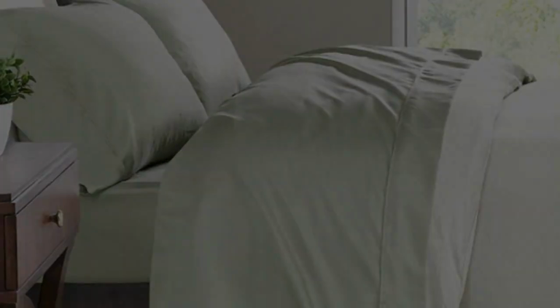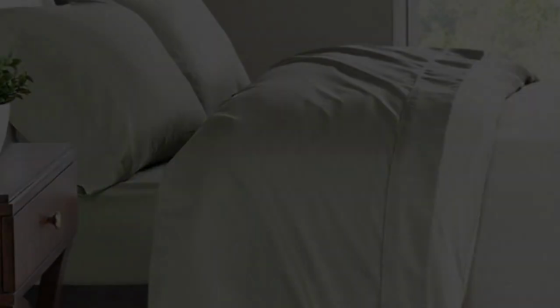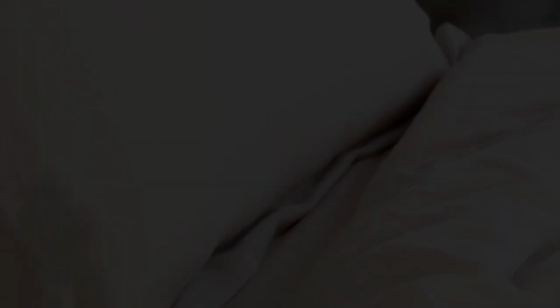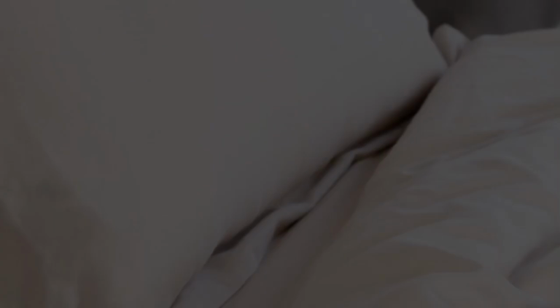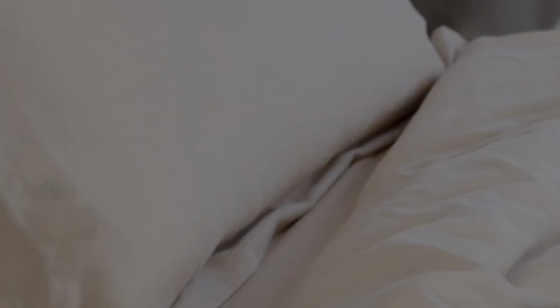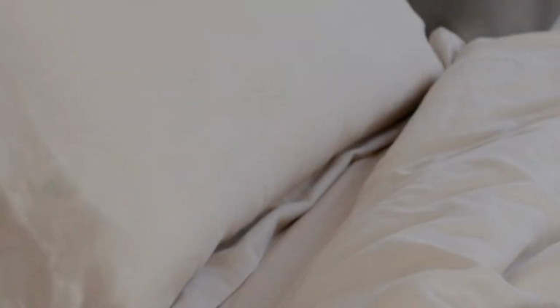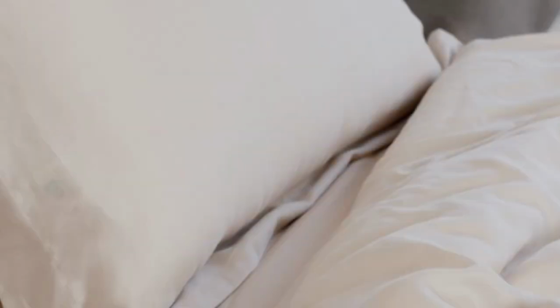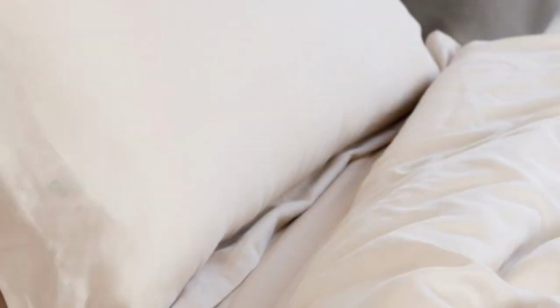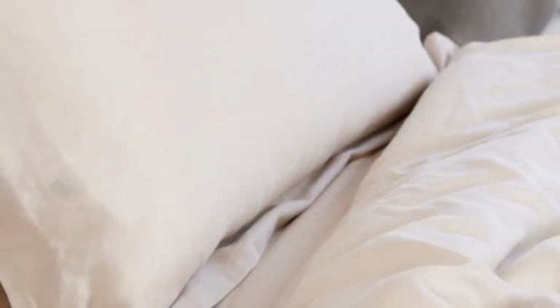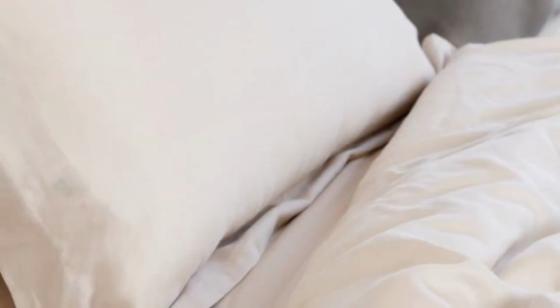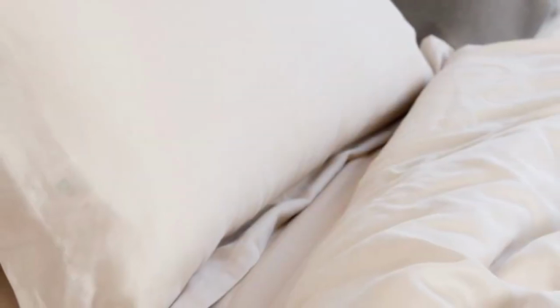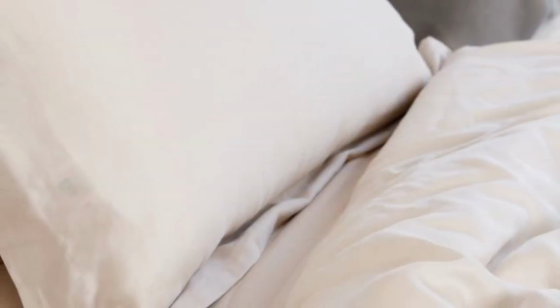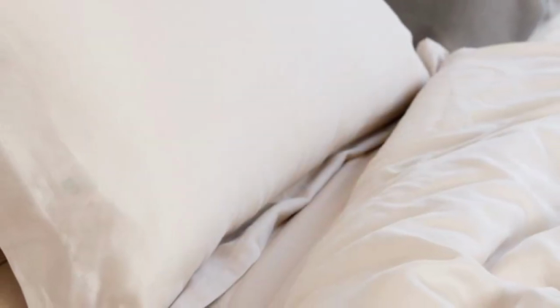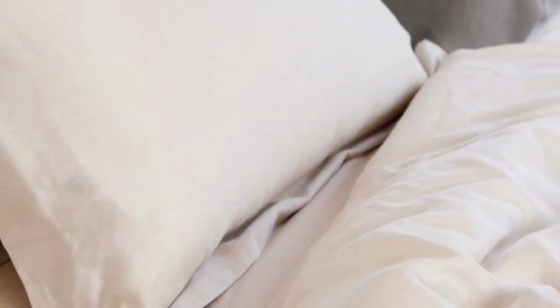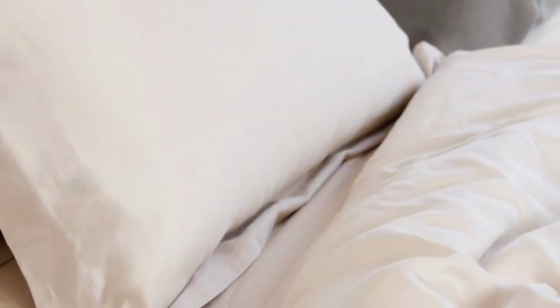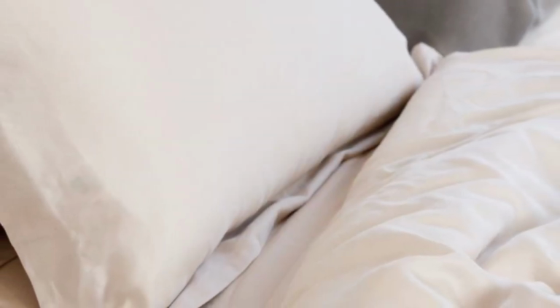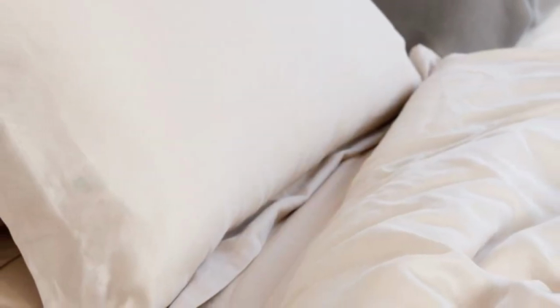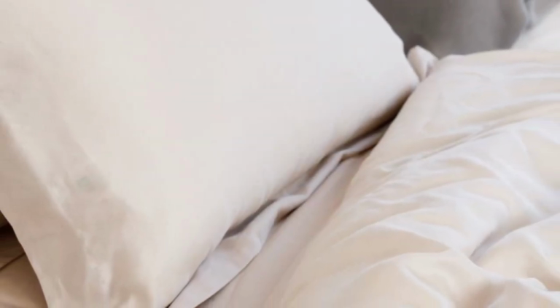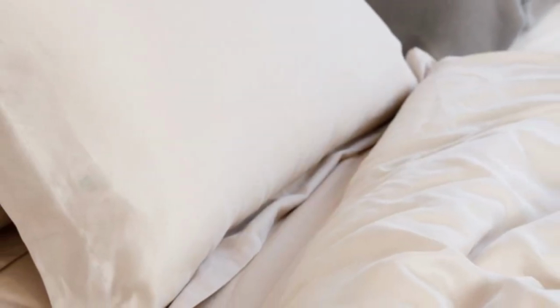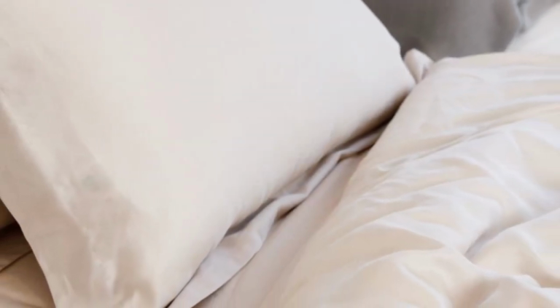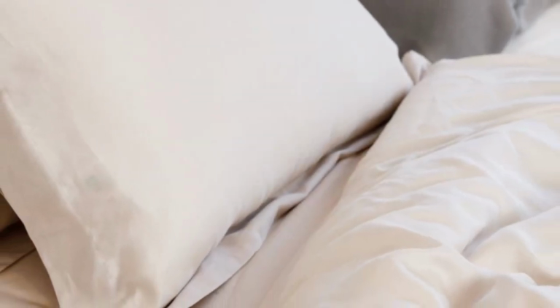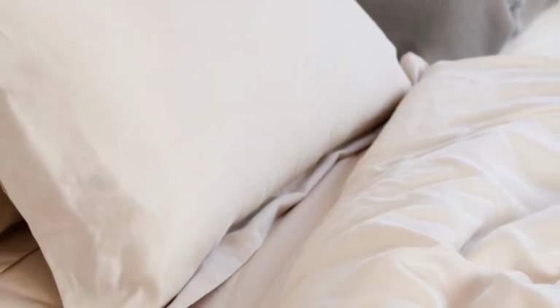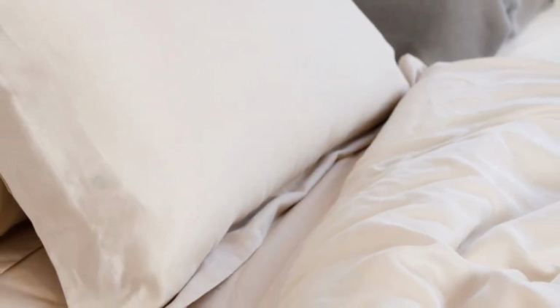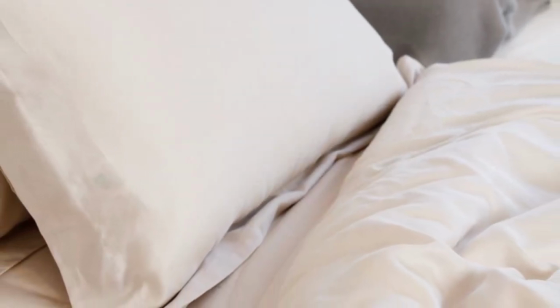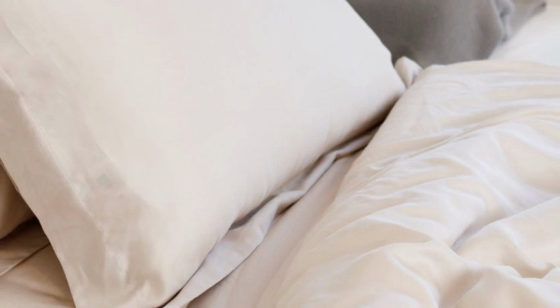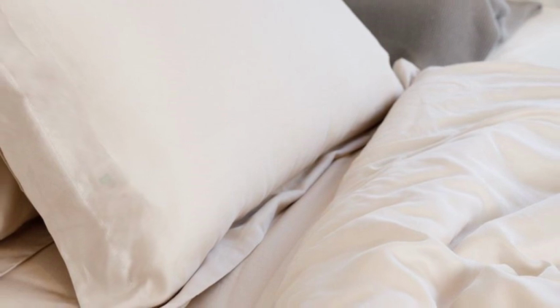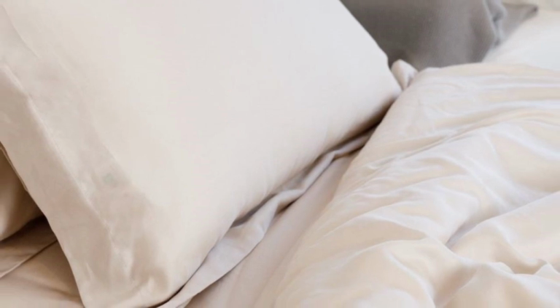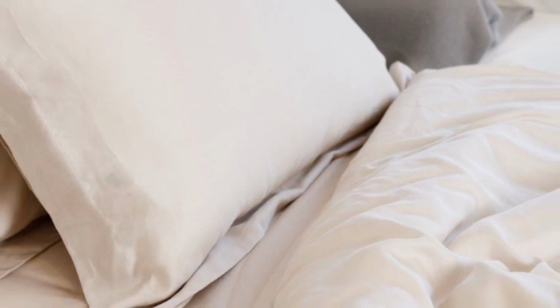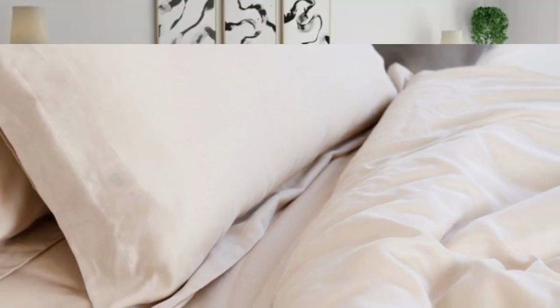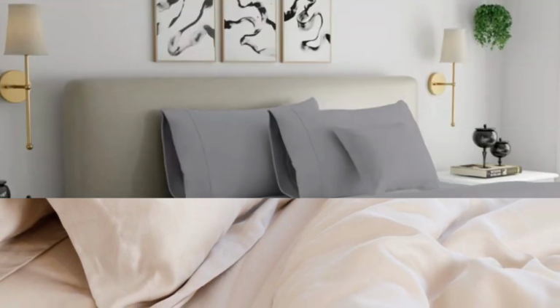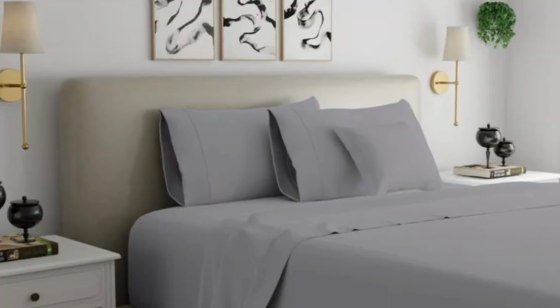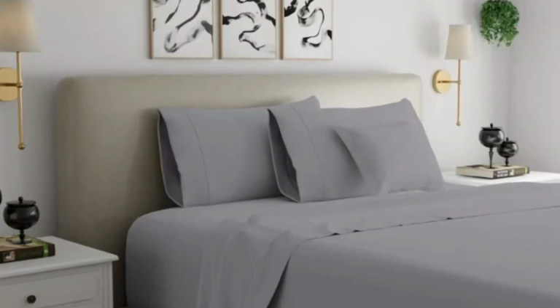Plus, this is the only sheet on our list with a percale weave, which adds to its breathability and gives the sheets a crisp, matte finish.